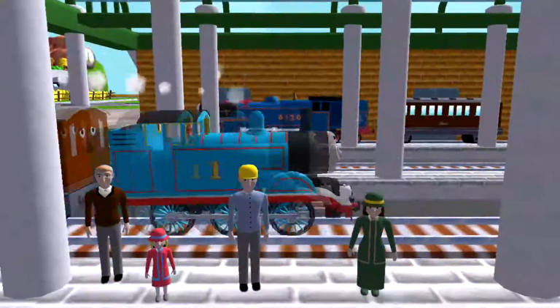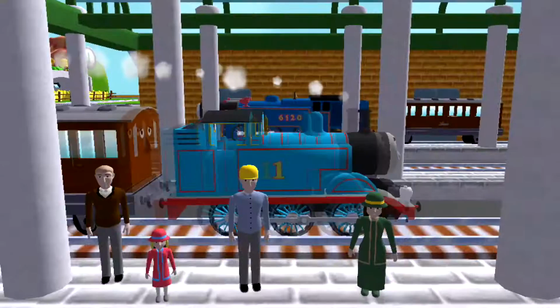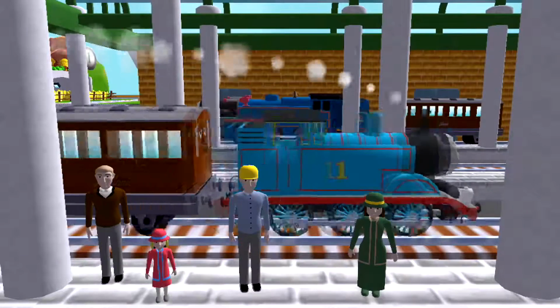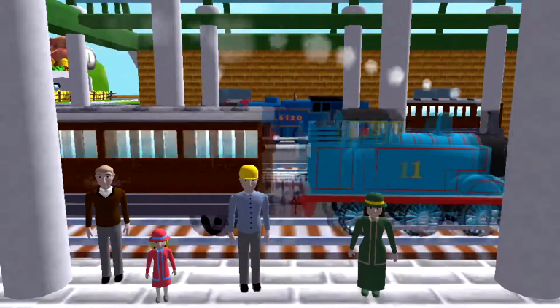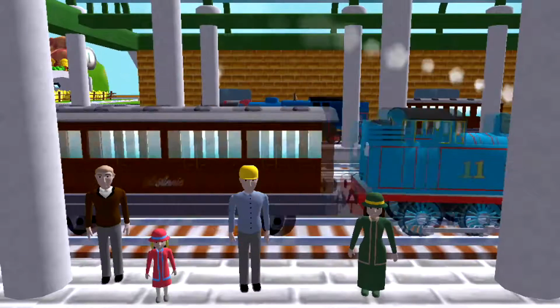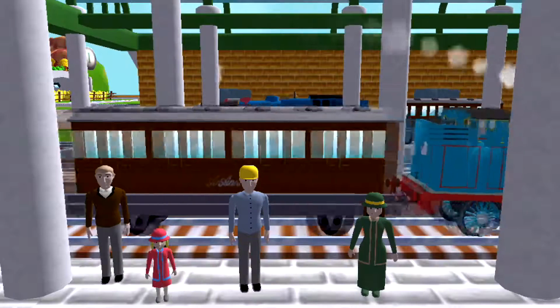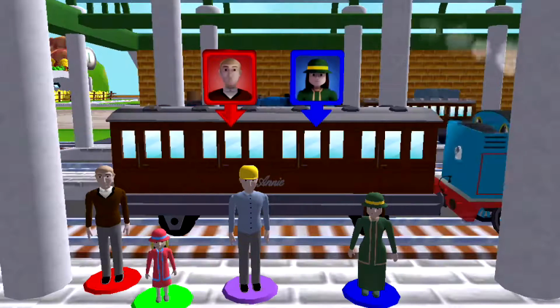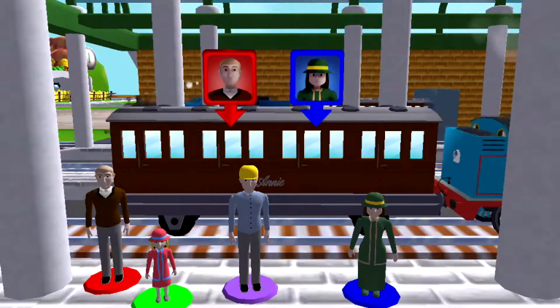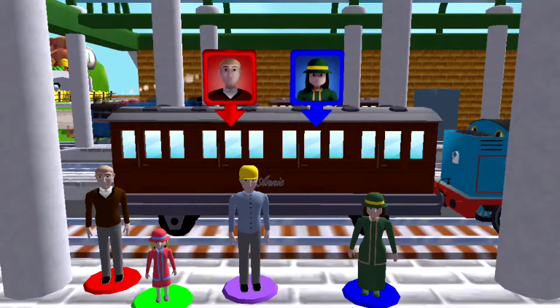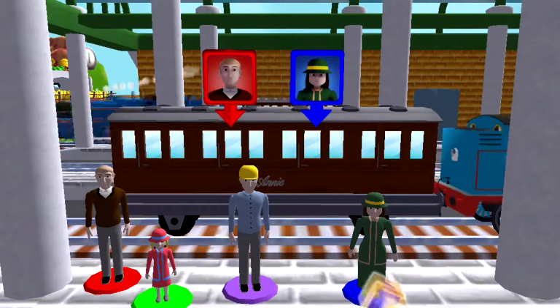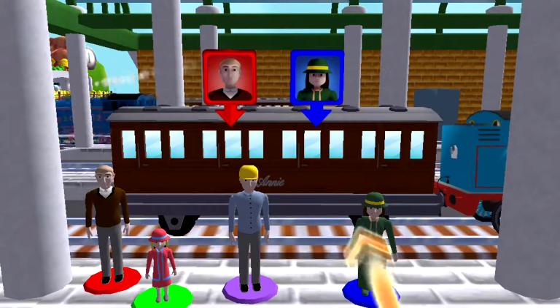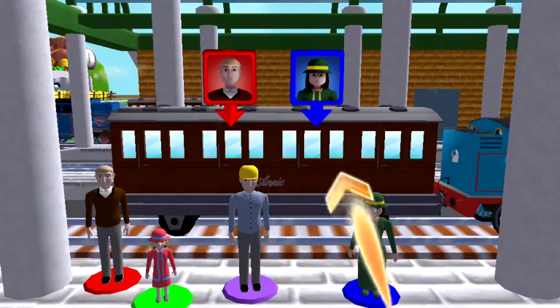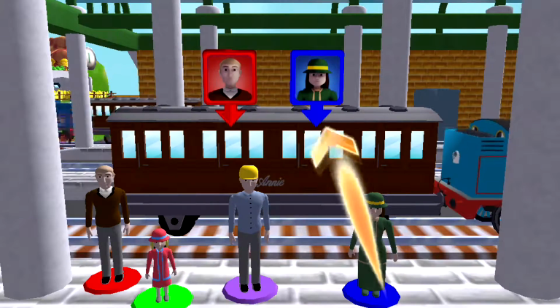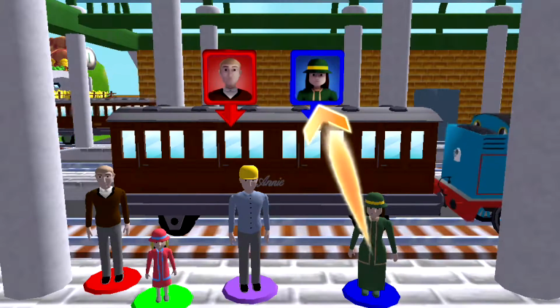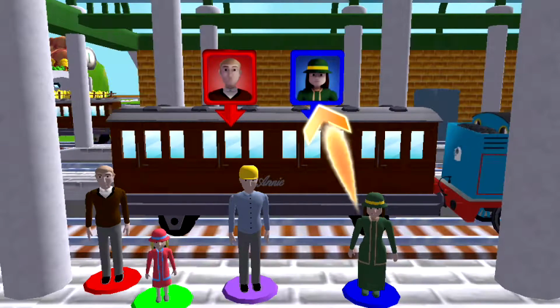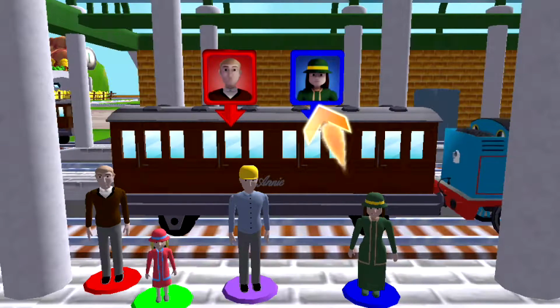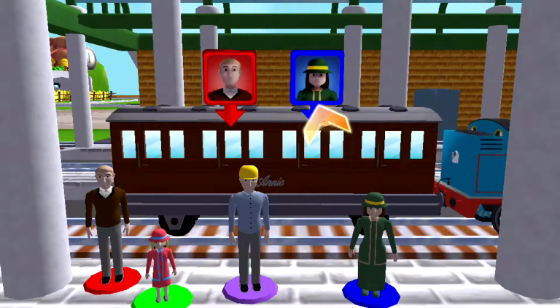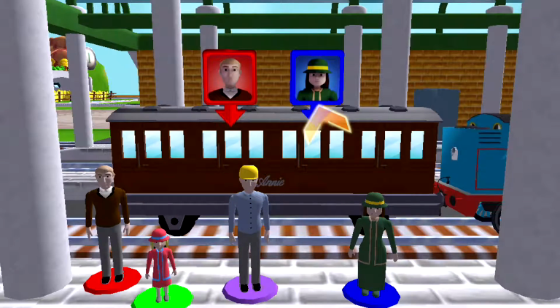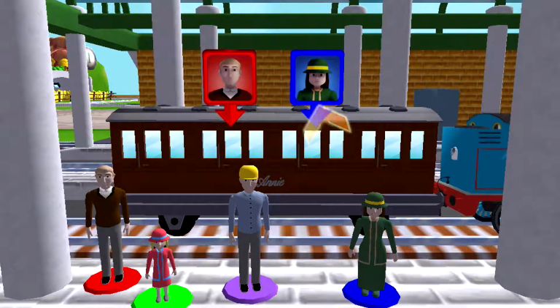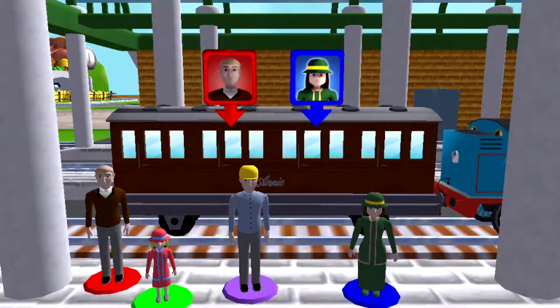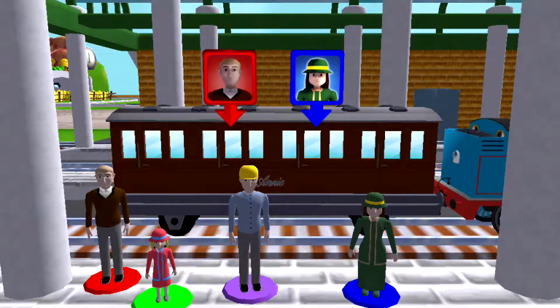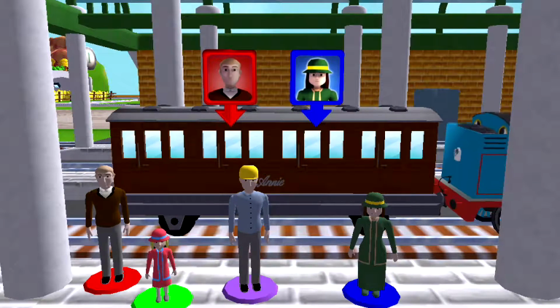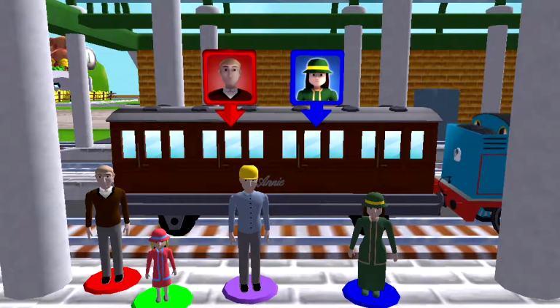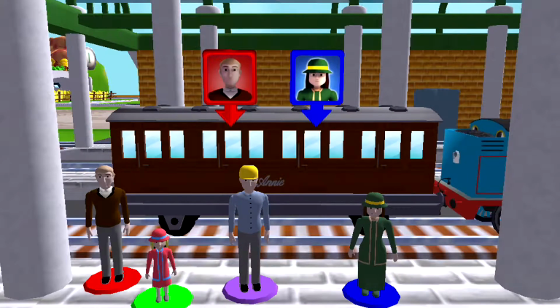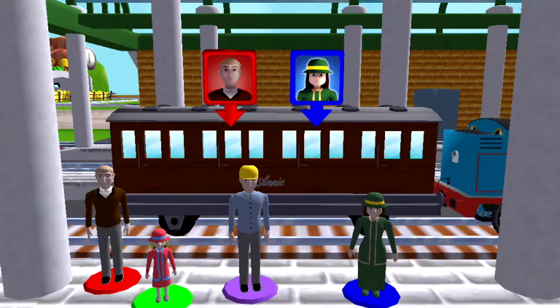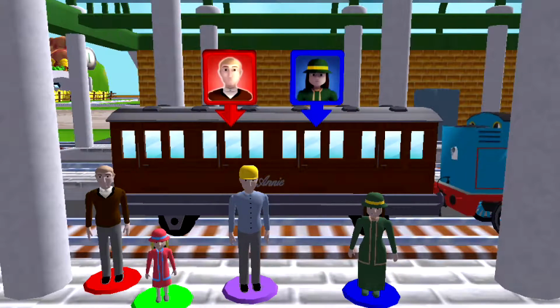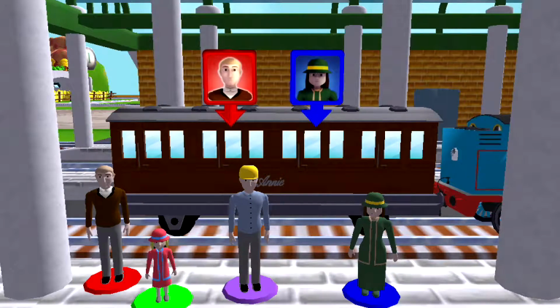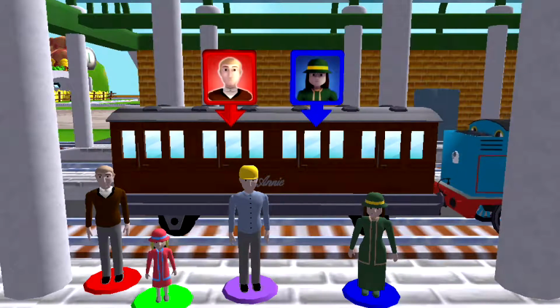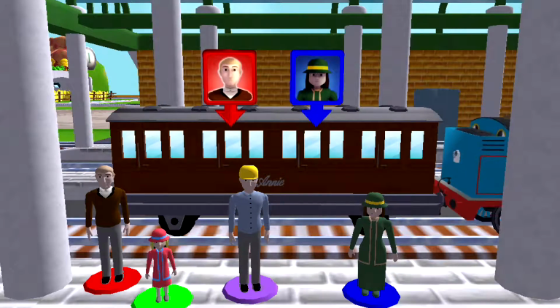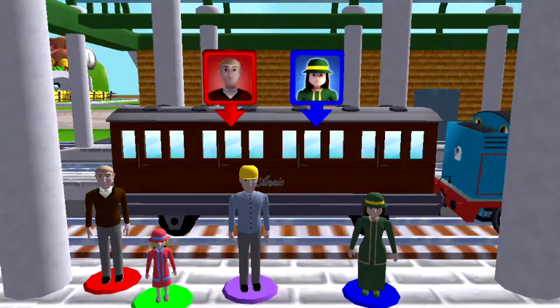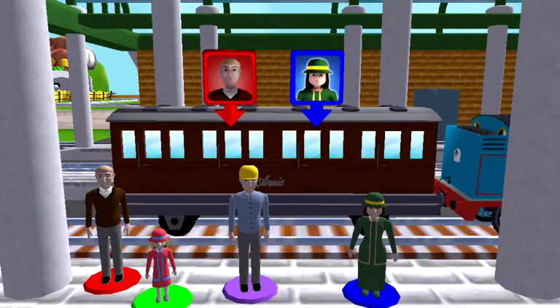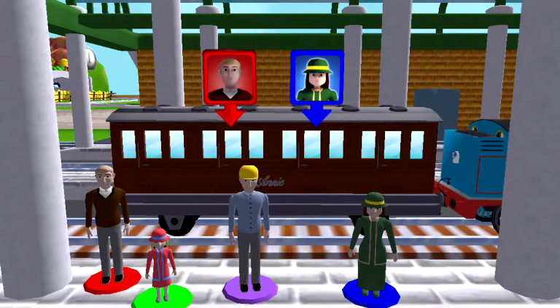Help the passengers get into the carriage. Drag each of them to the square with the matching color.